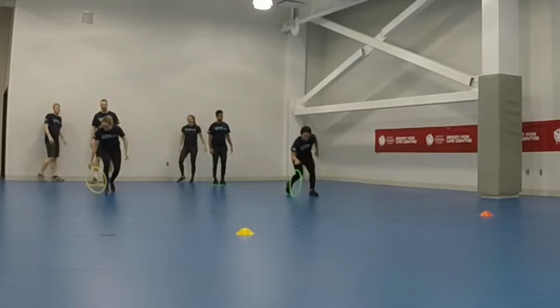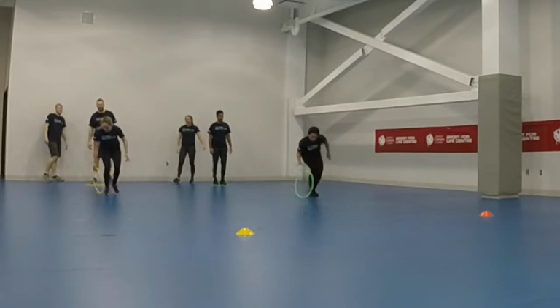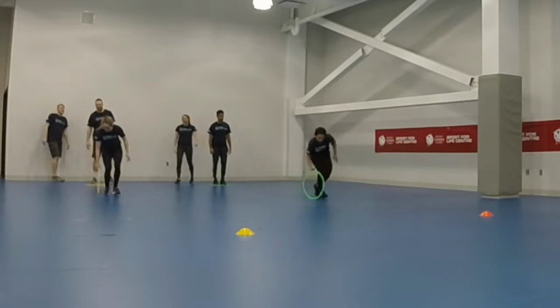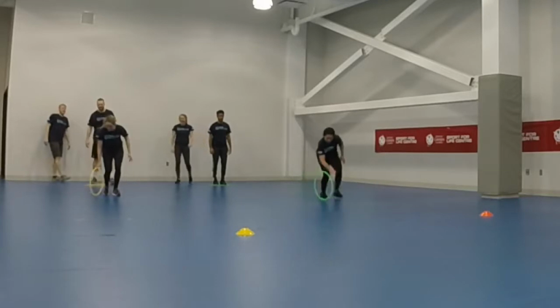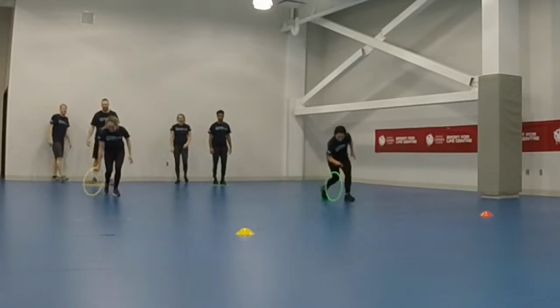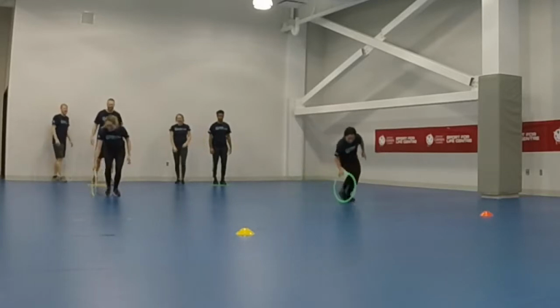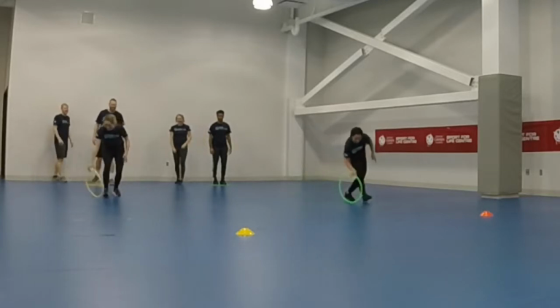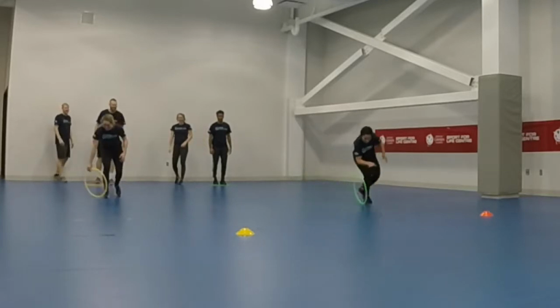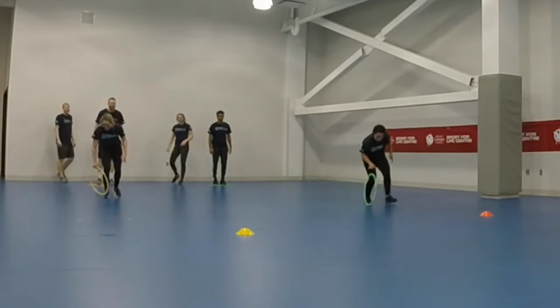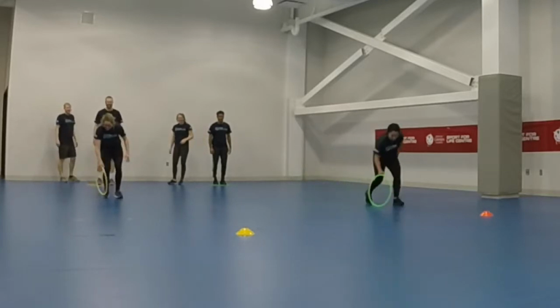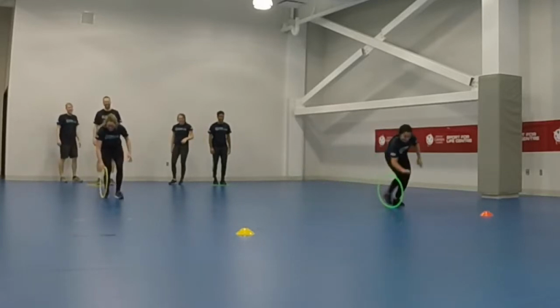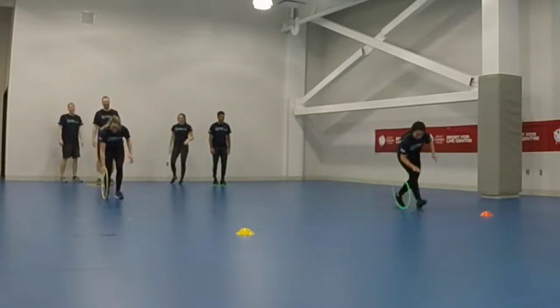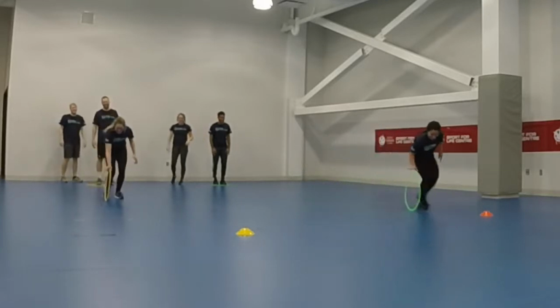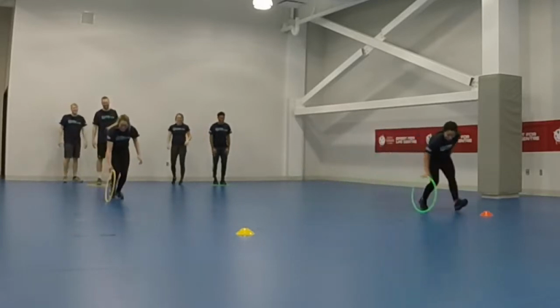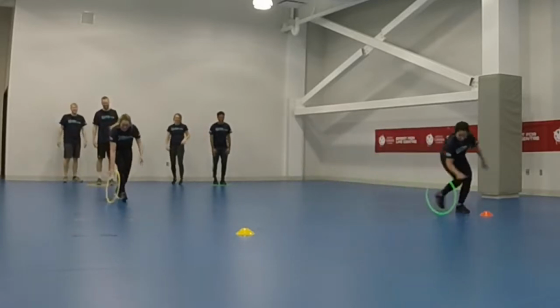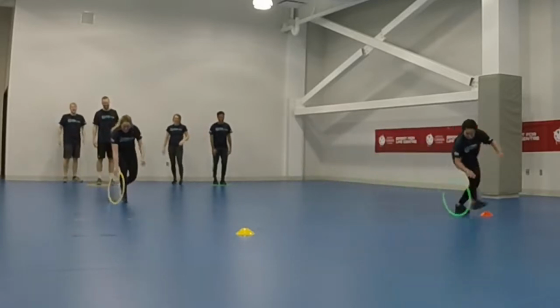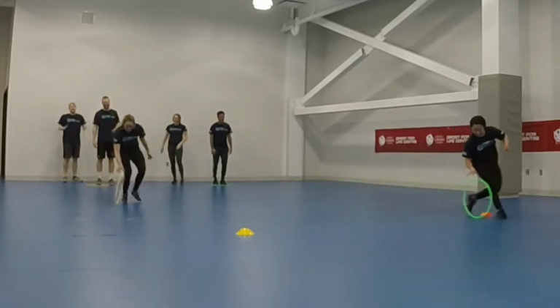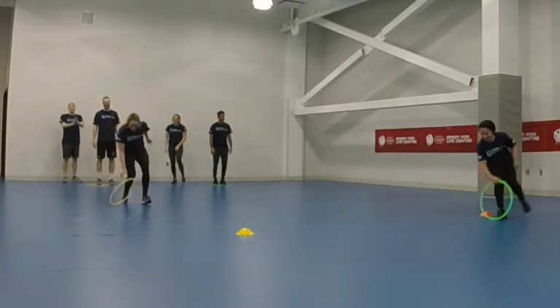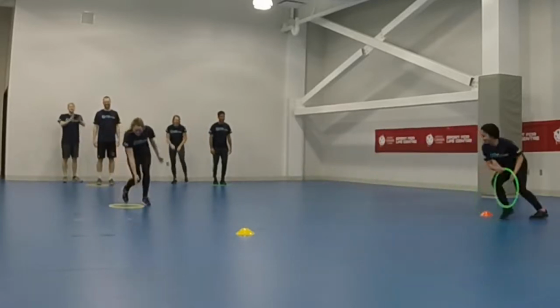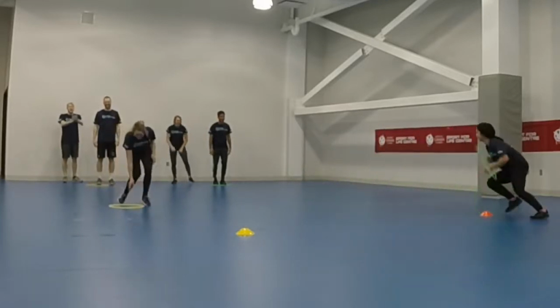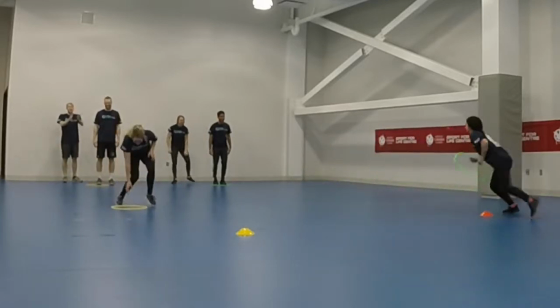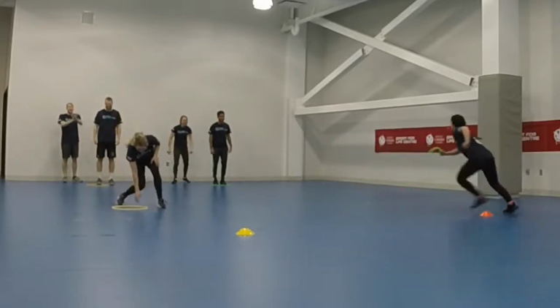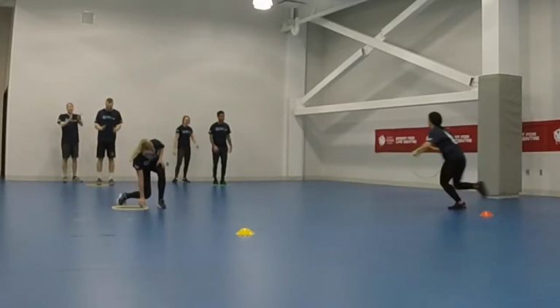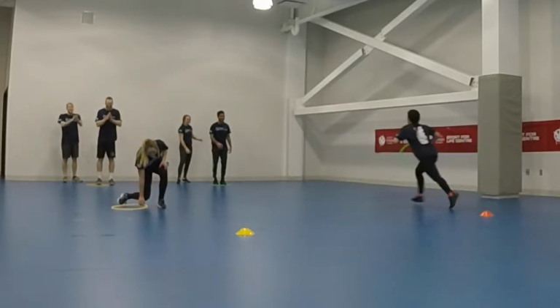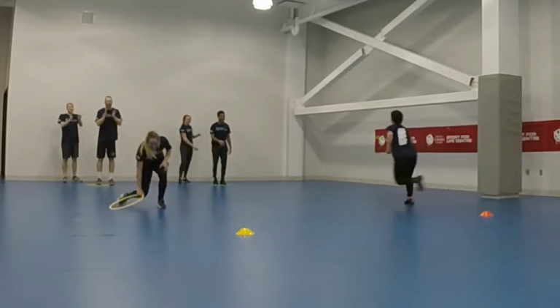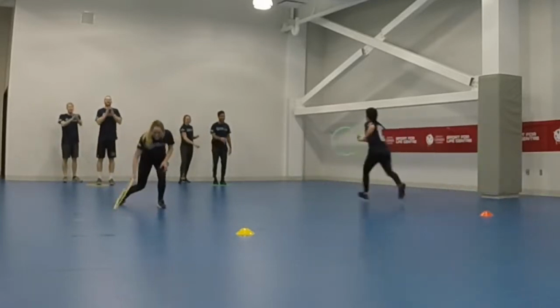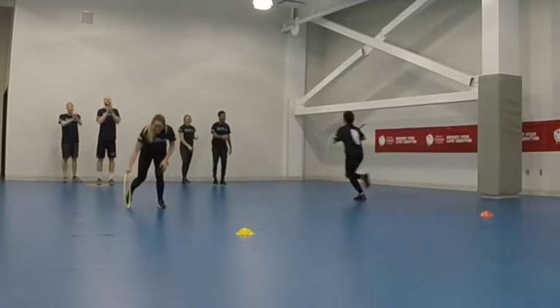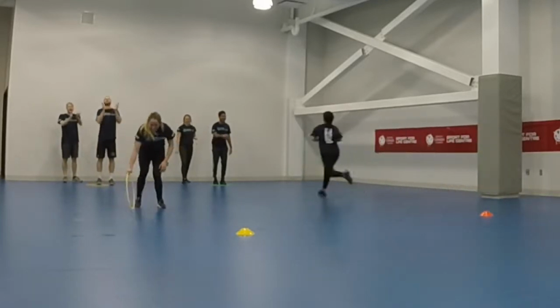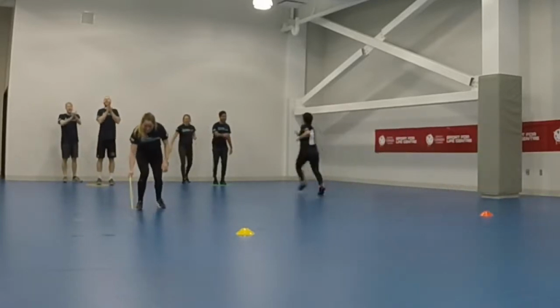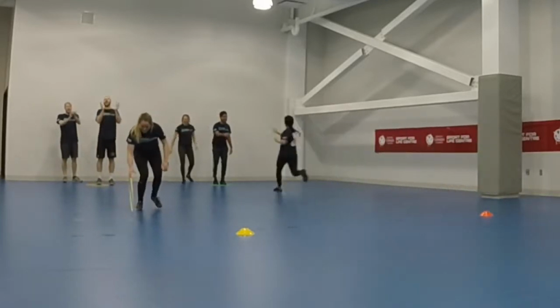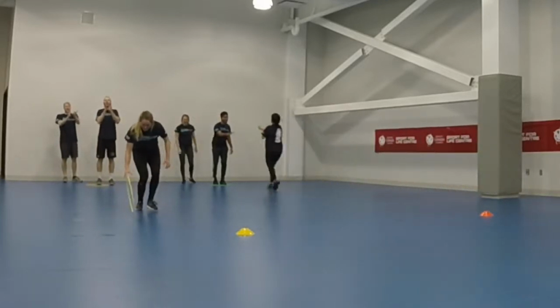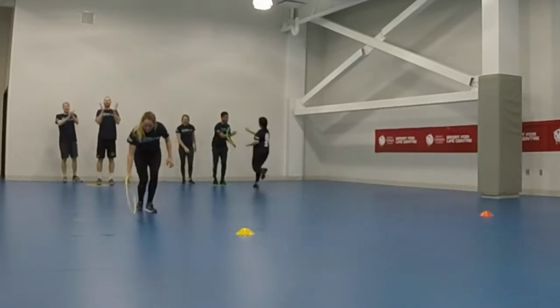Give the children a skill that they must do with the hula hoop to the cone and back, such as rolling the hoop.